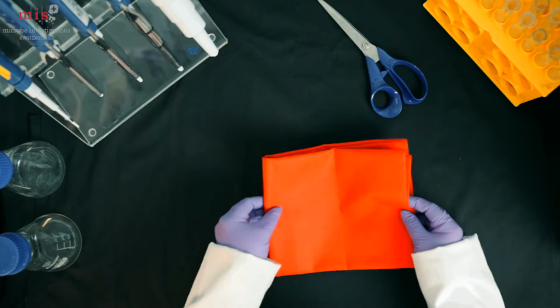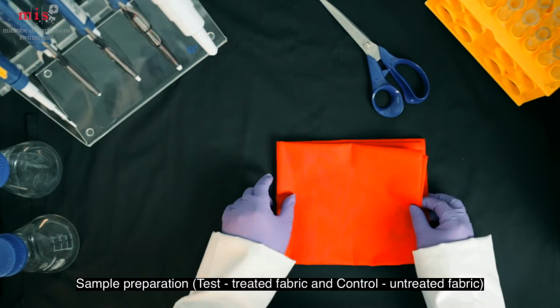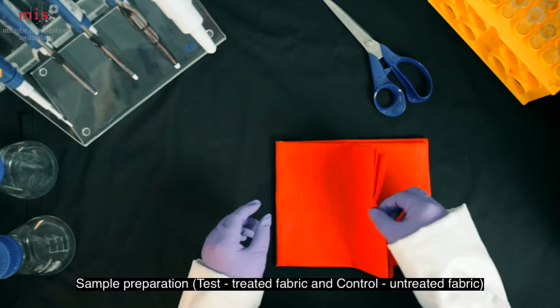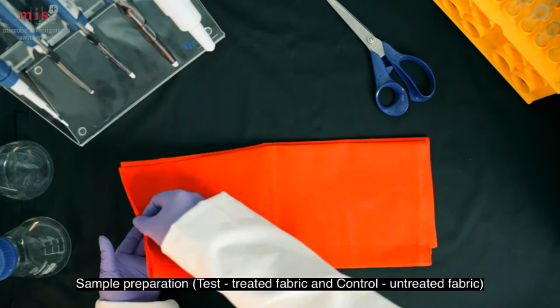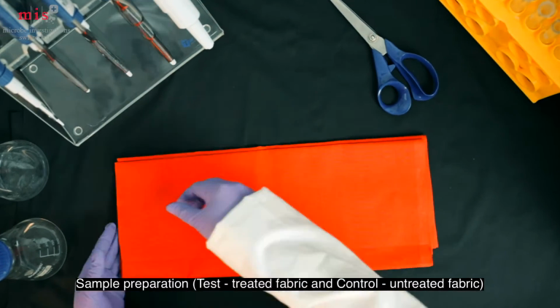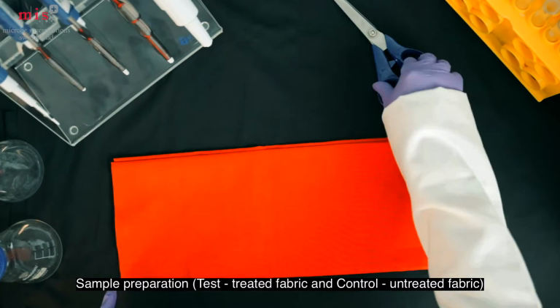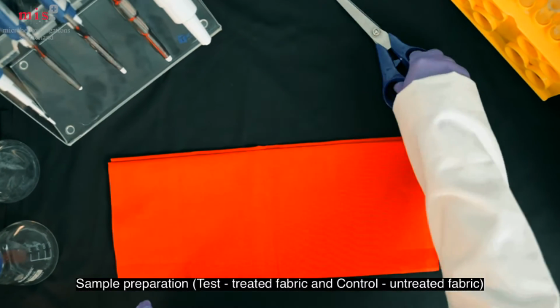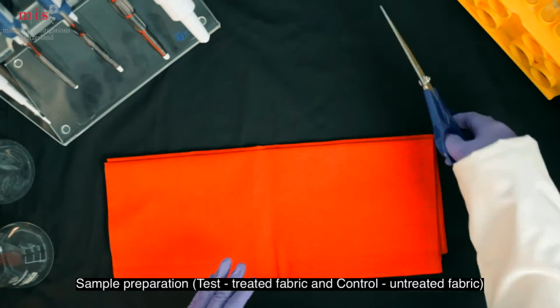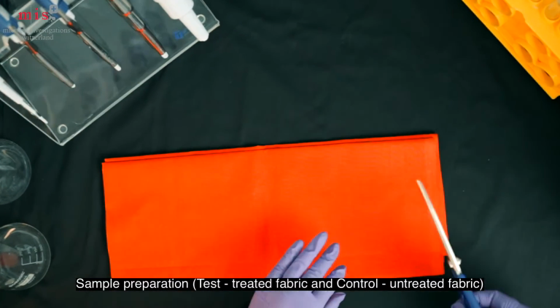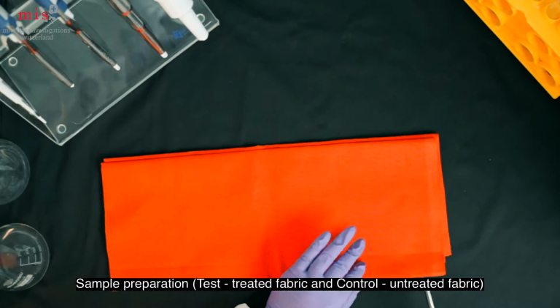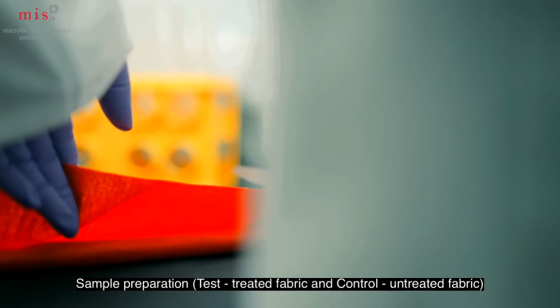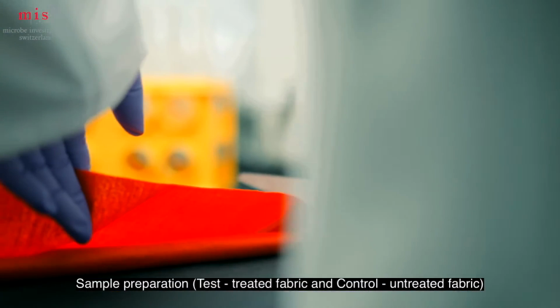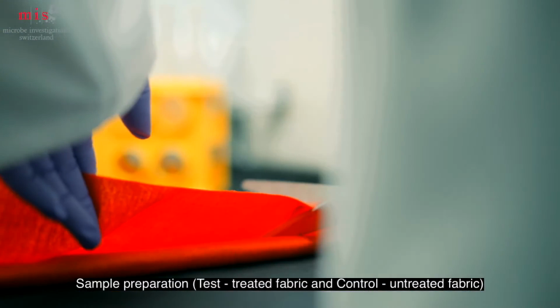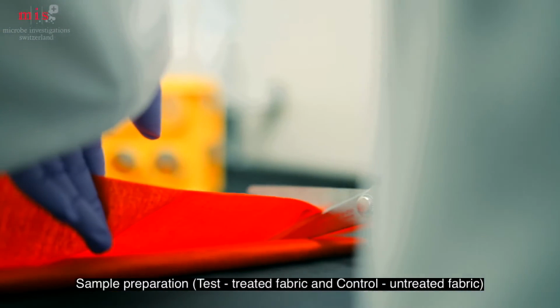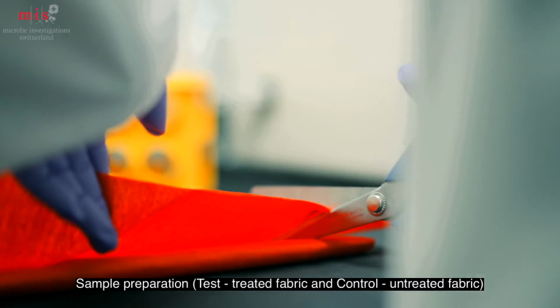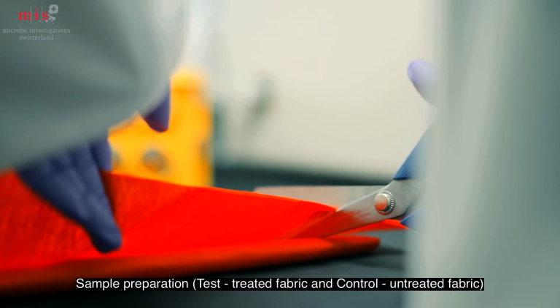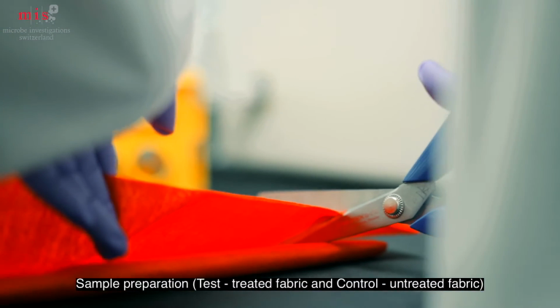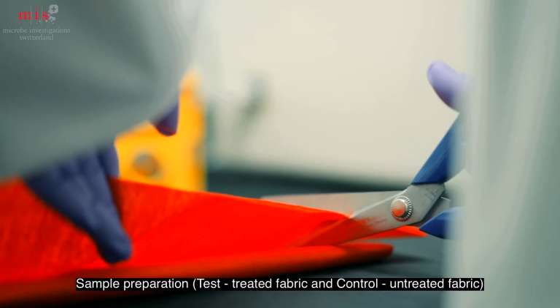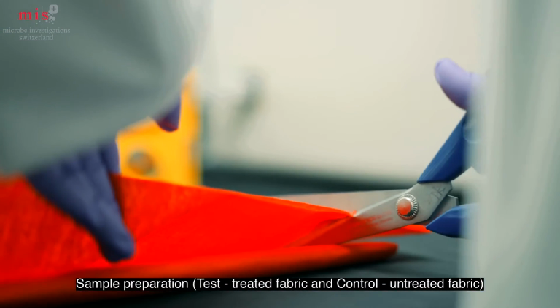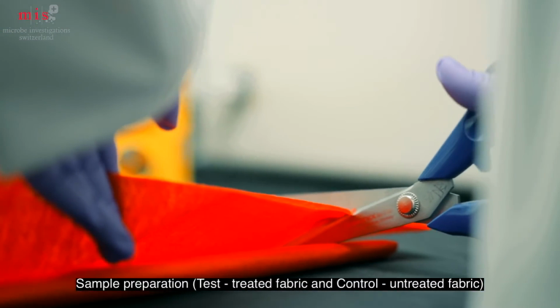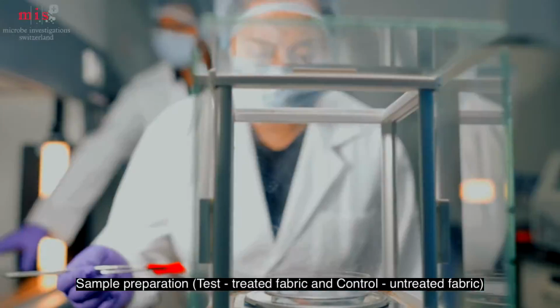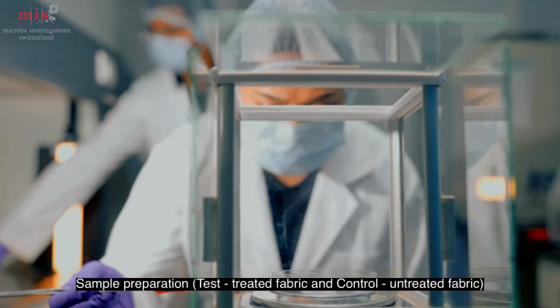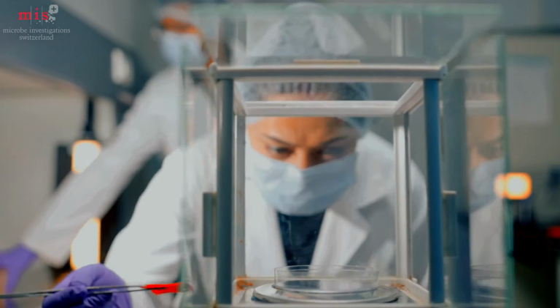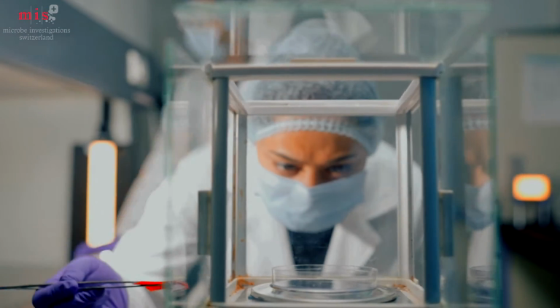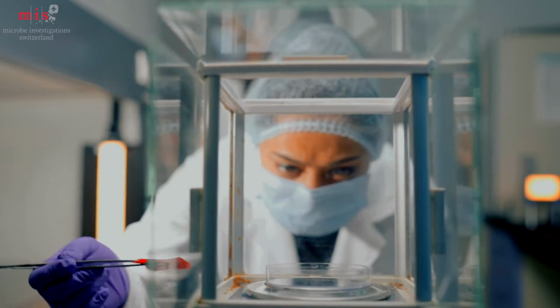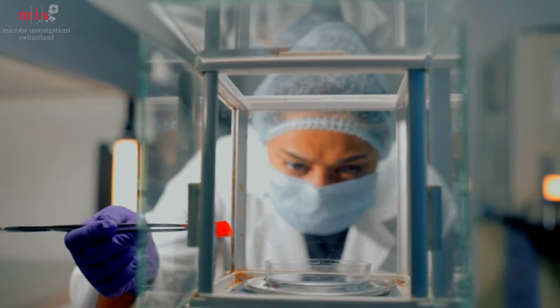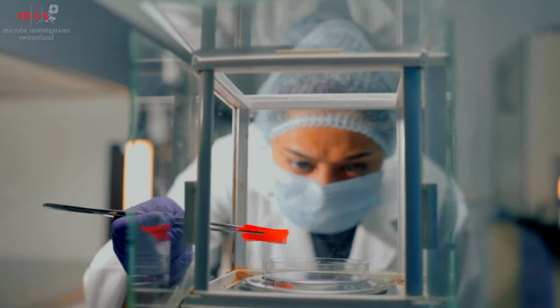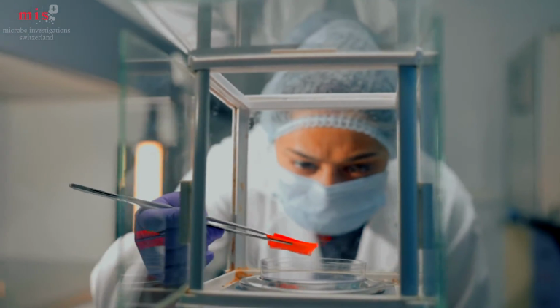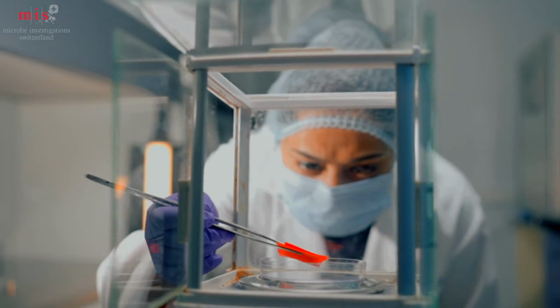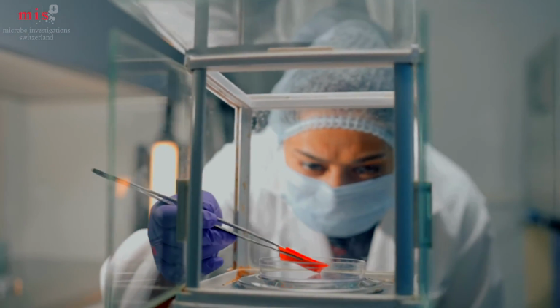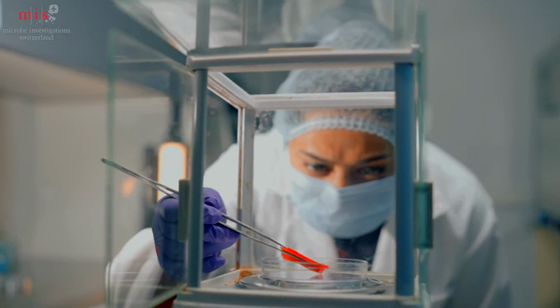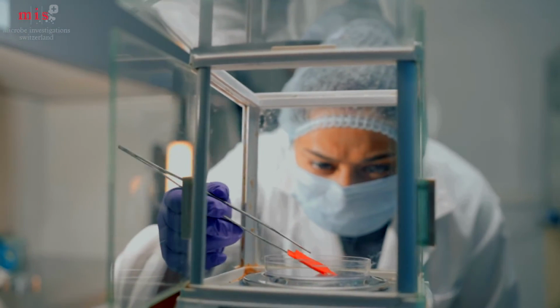The test method starts with sample preparation that involves cutting the treated and untreated fabric into square swatches and weighing them.